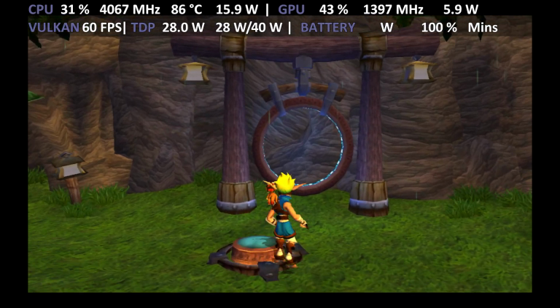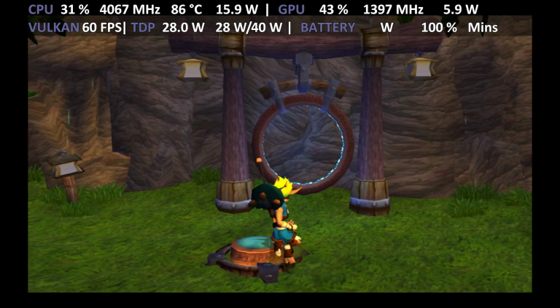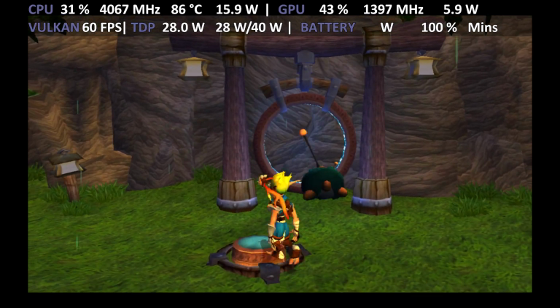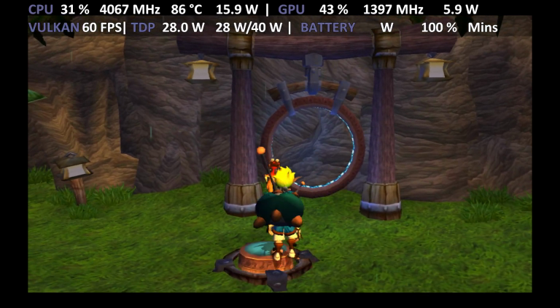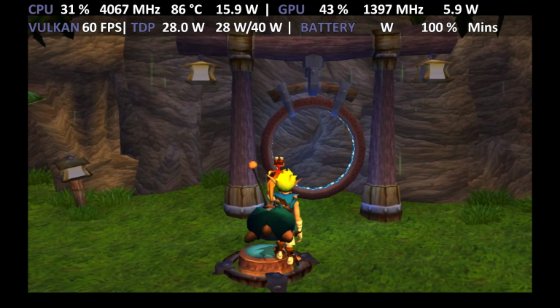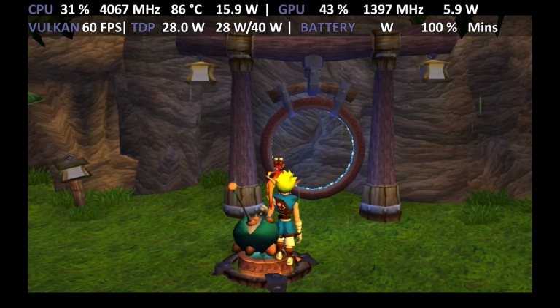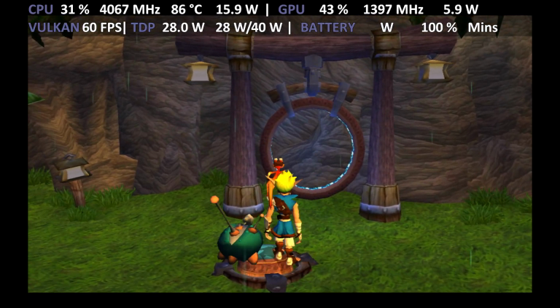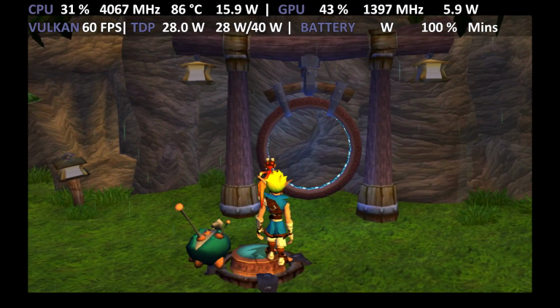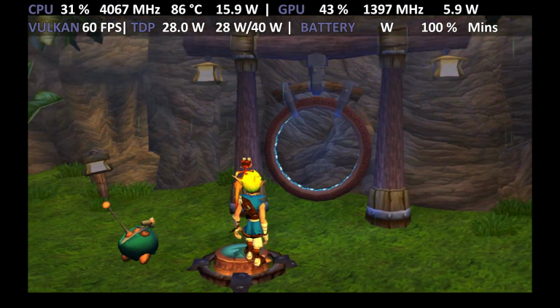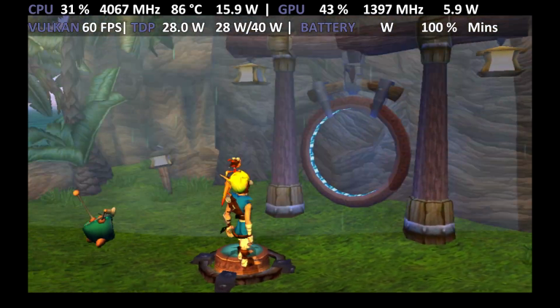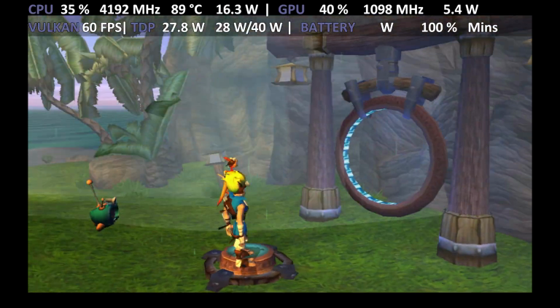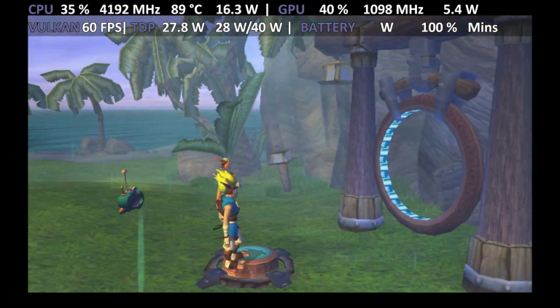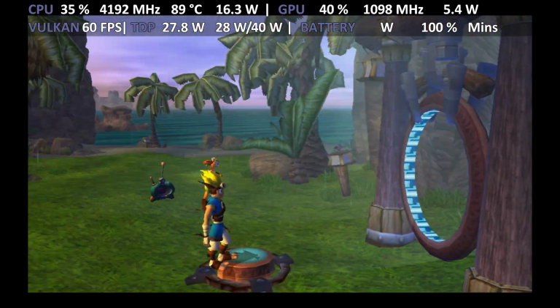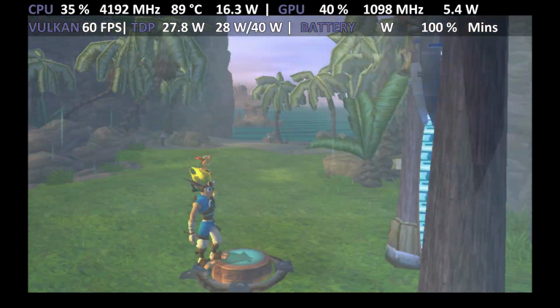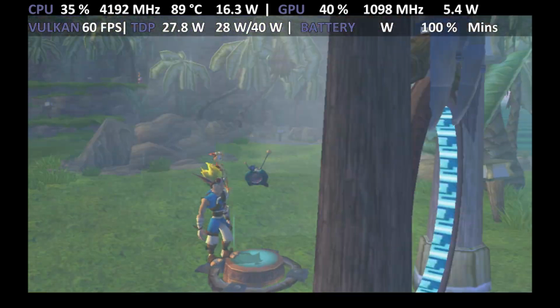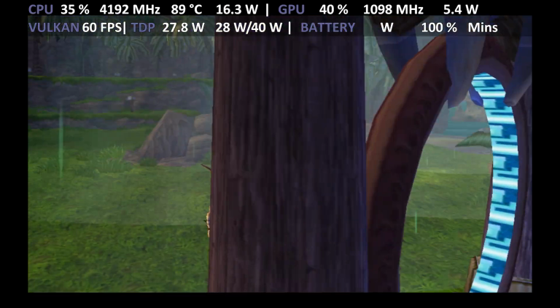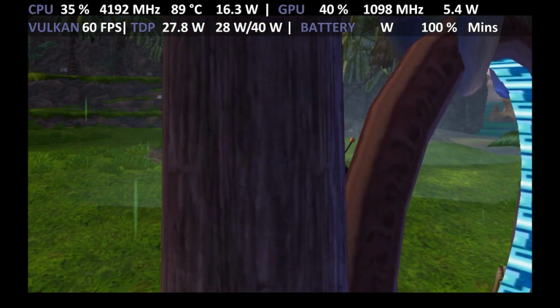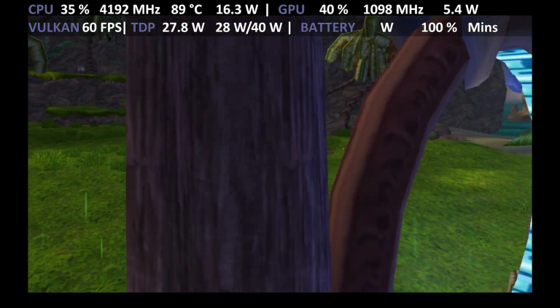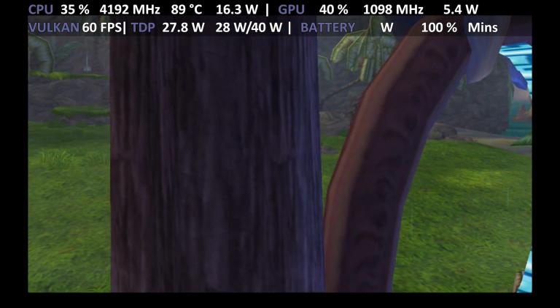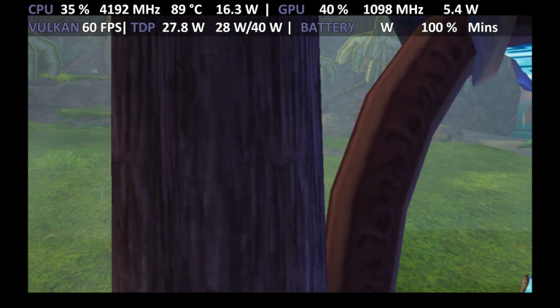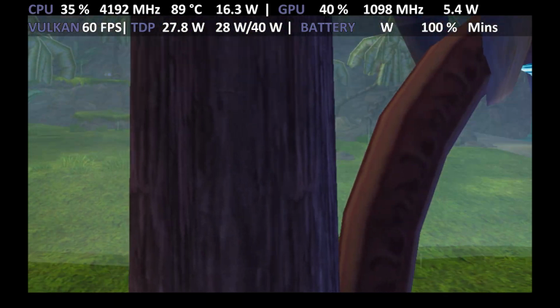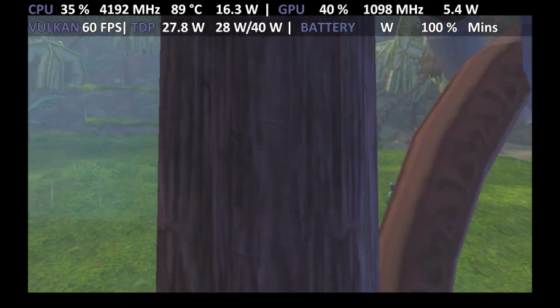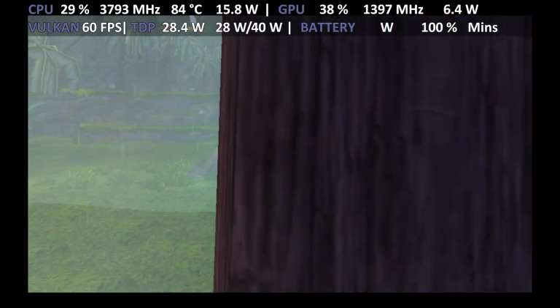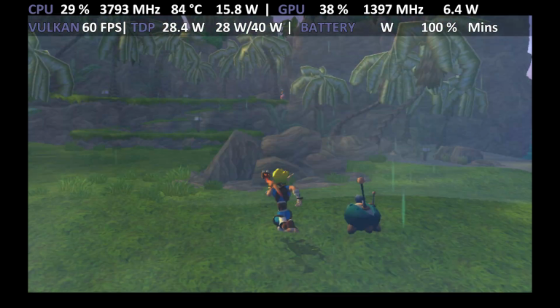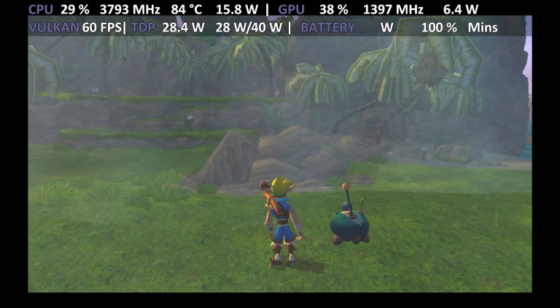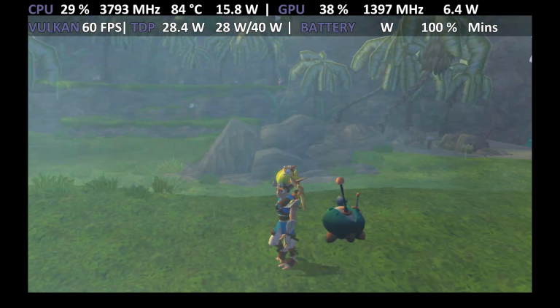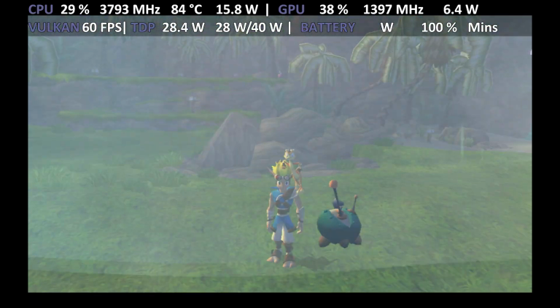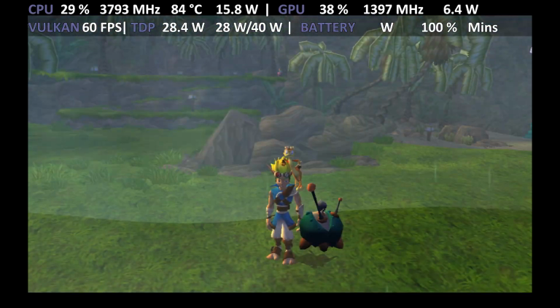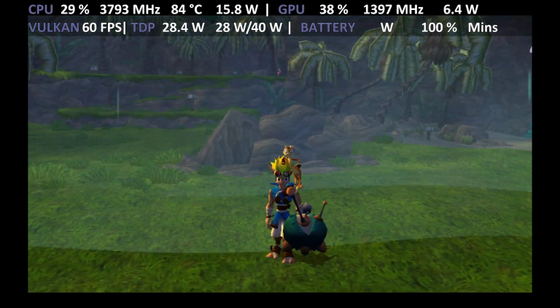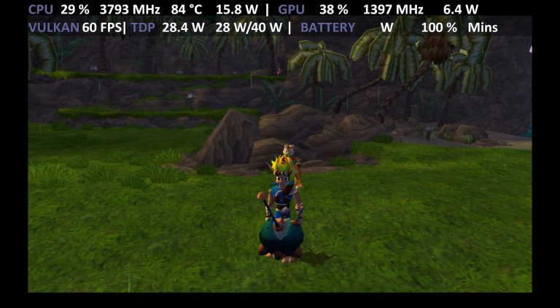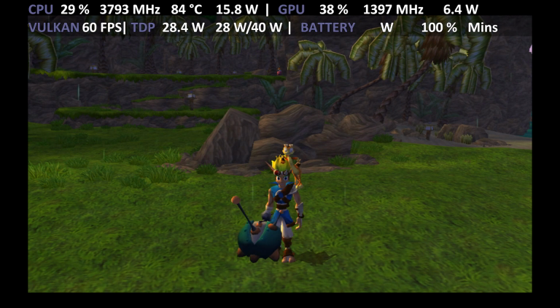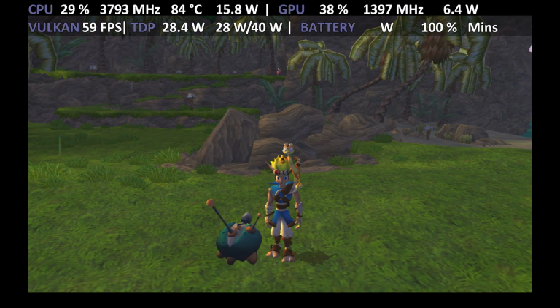You can't come back from the warp gate until you find all four power cells on this island.